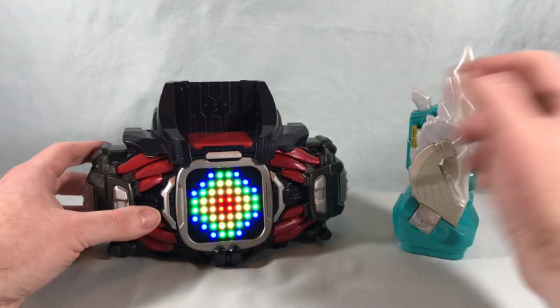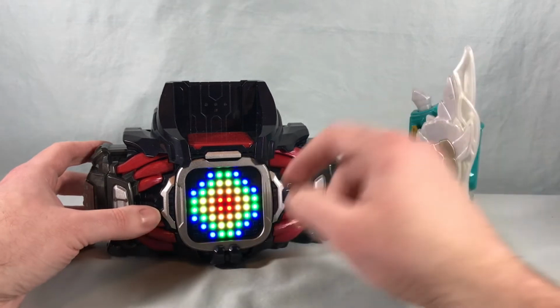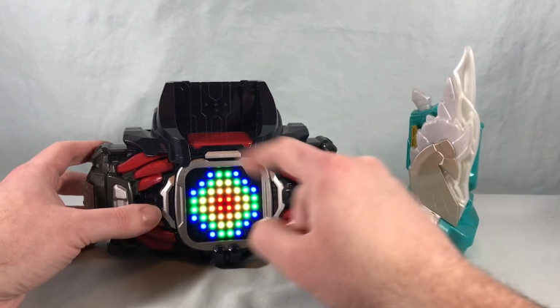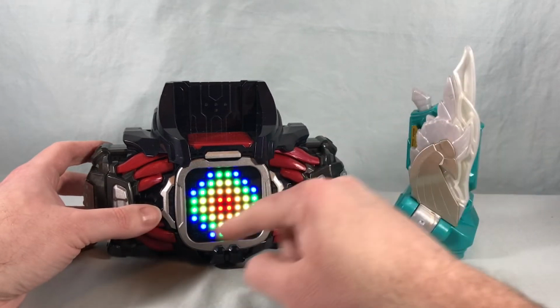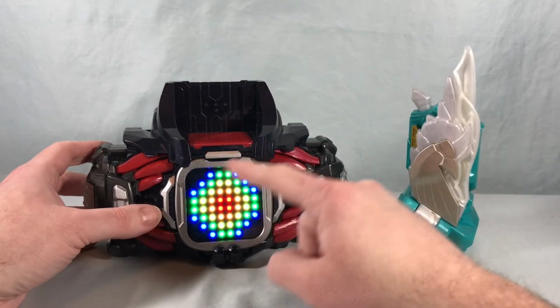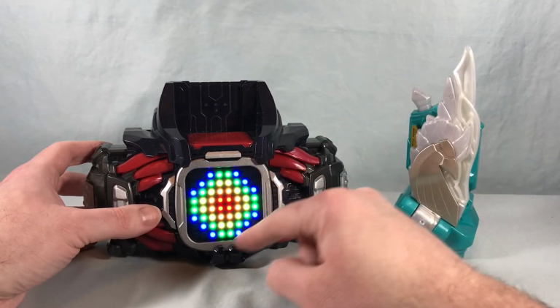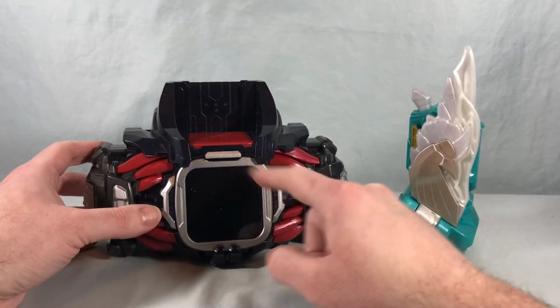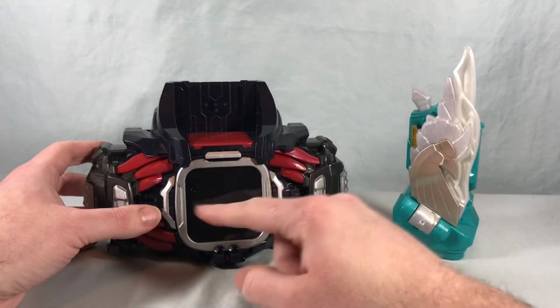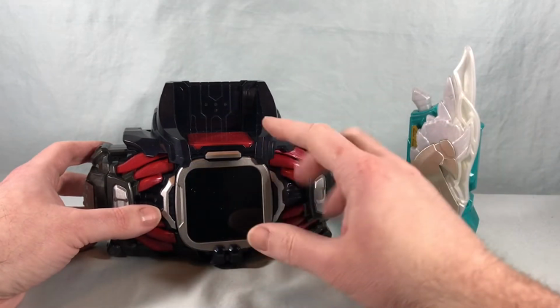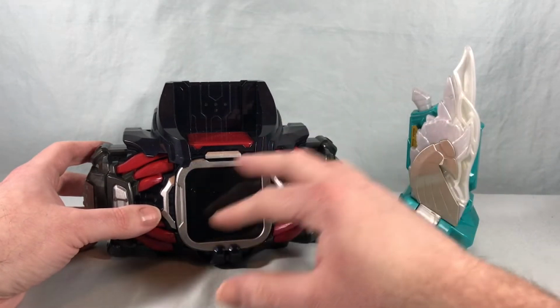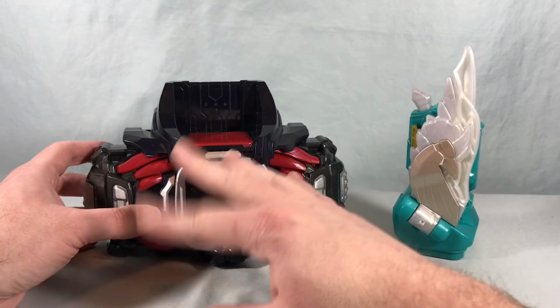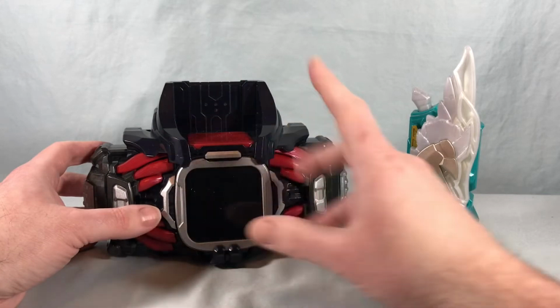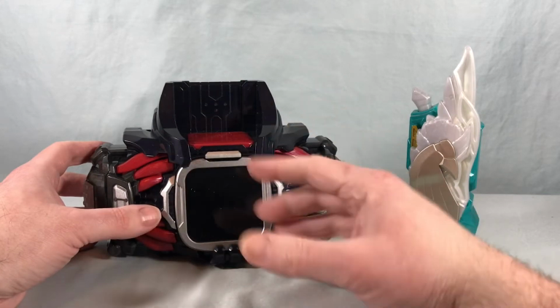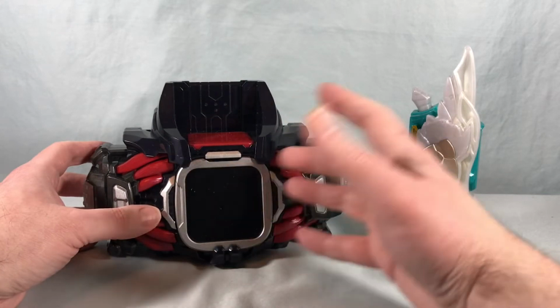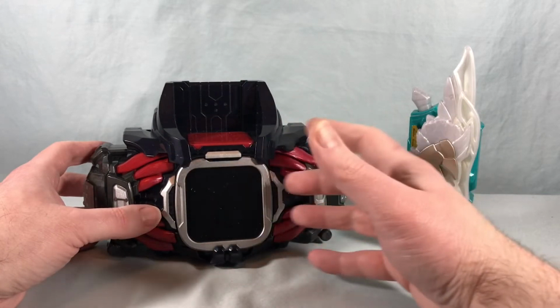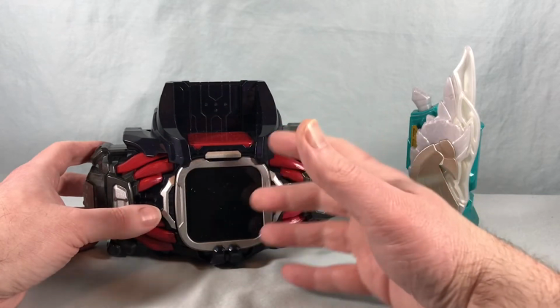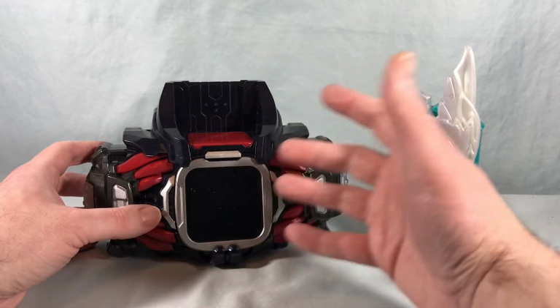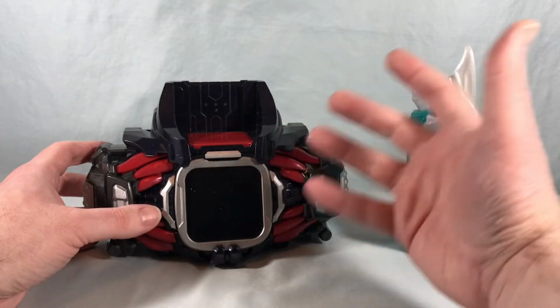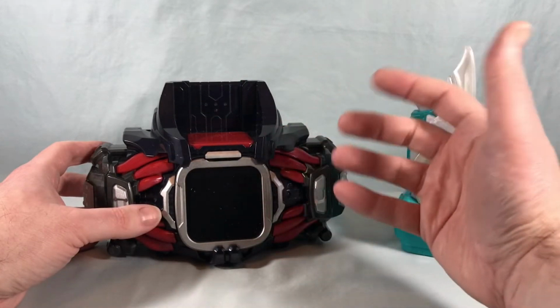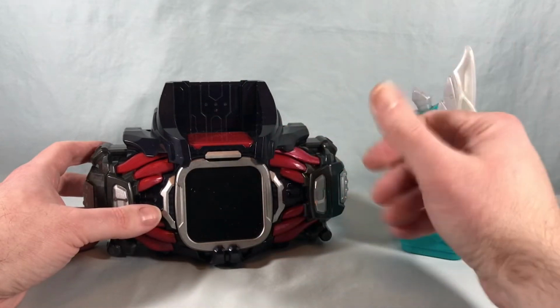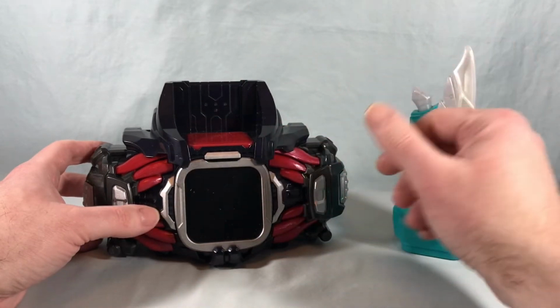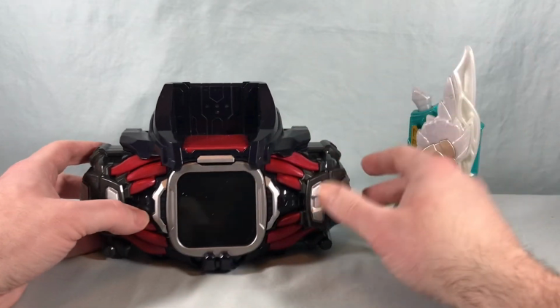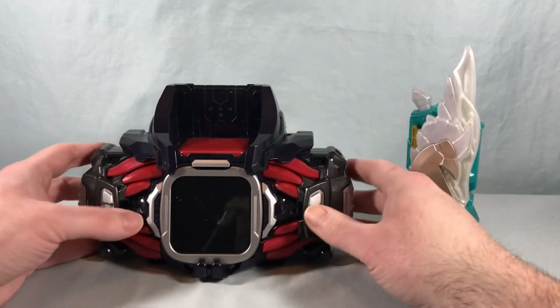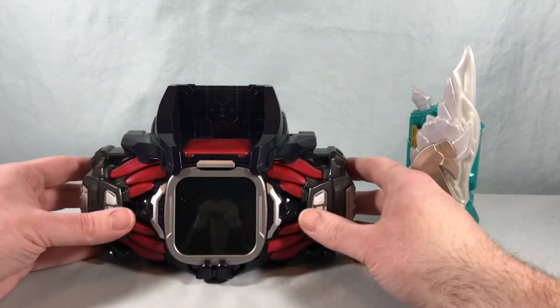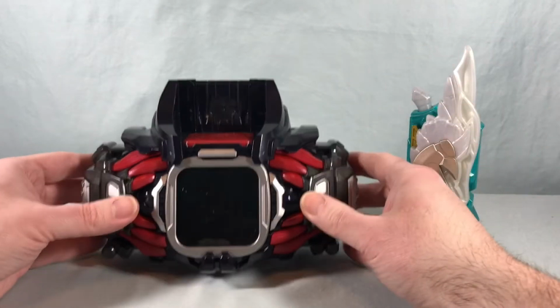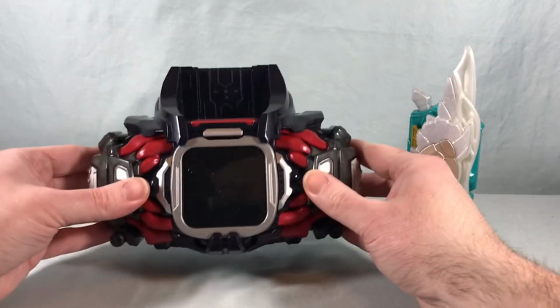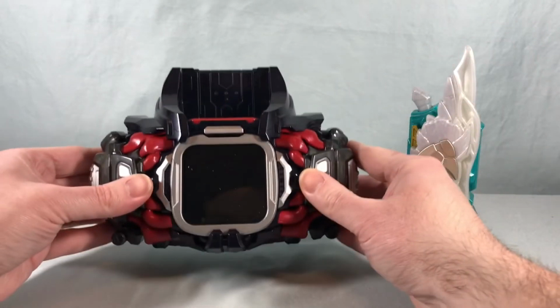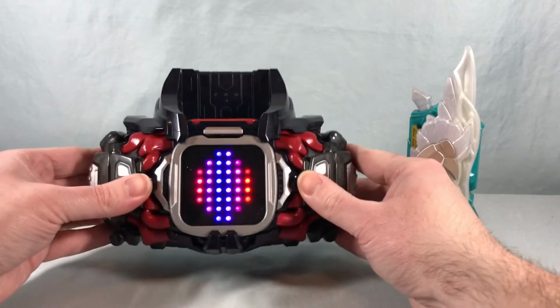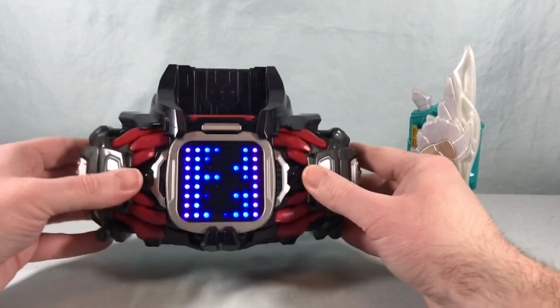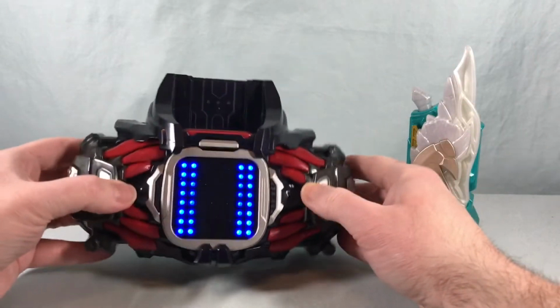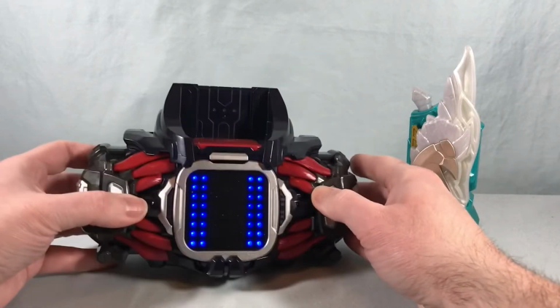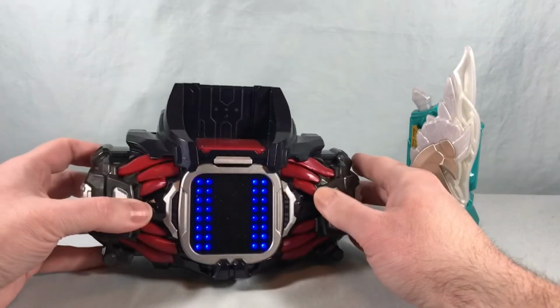With the Demons driver you kind of just get that same multicolored circle that it does for all the power-up items.